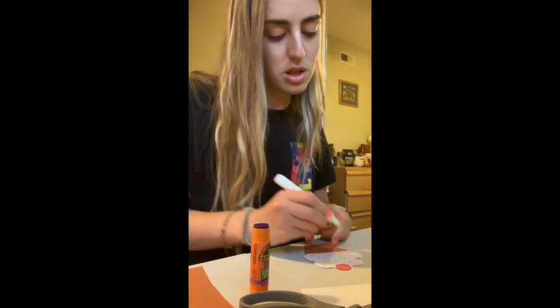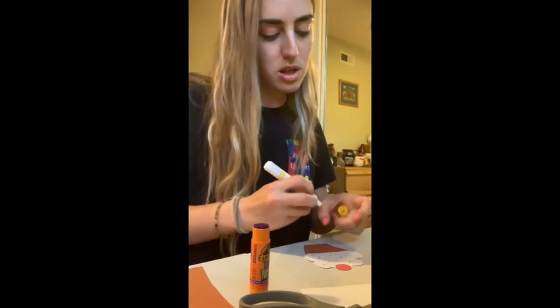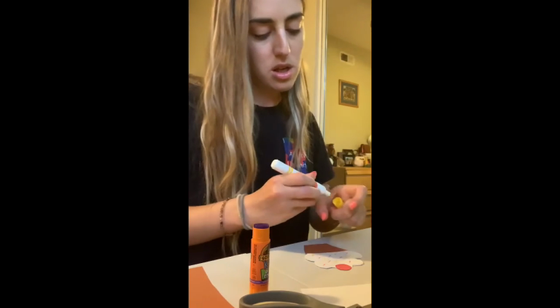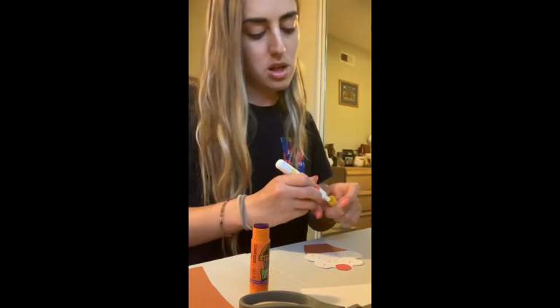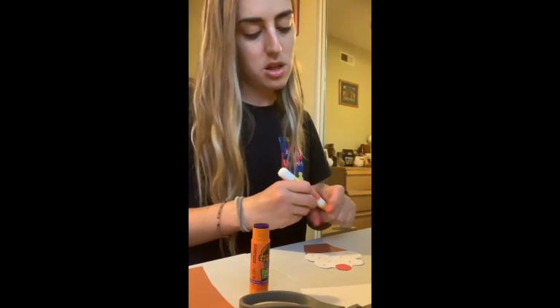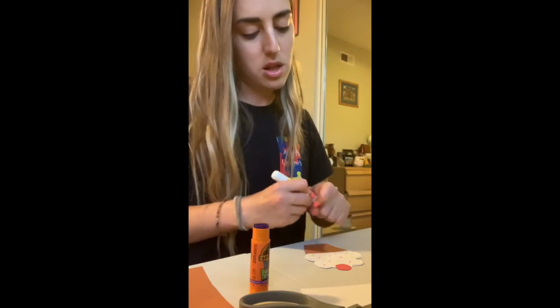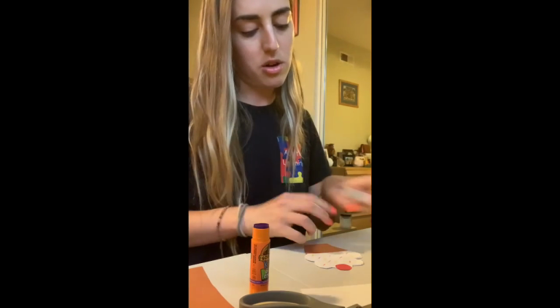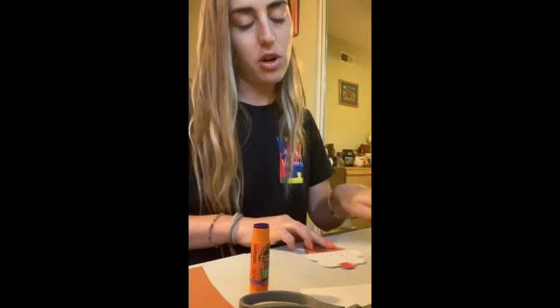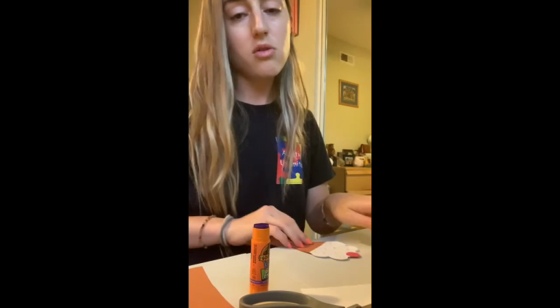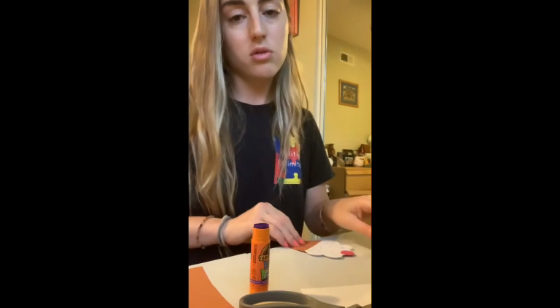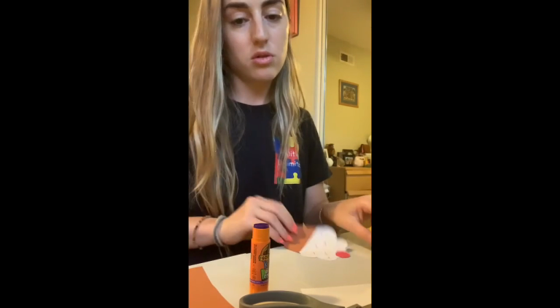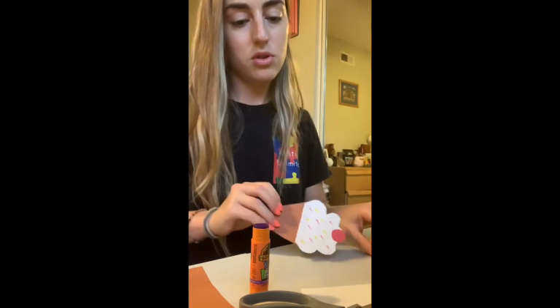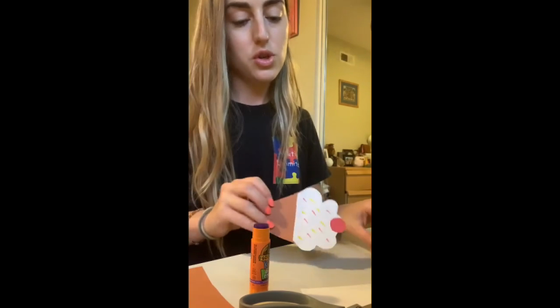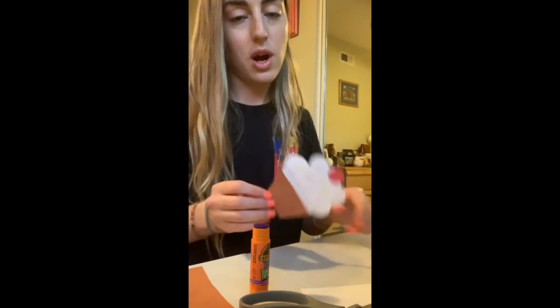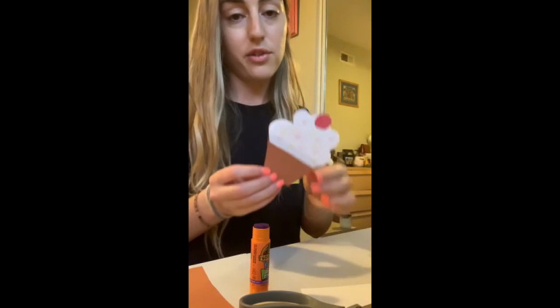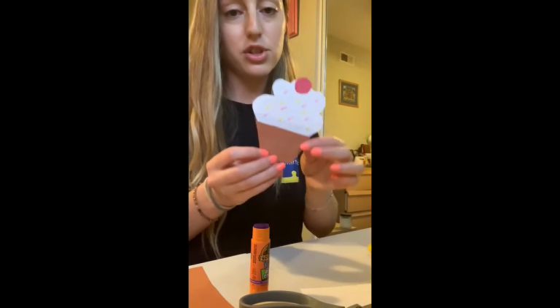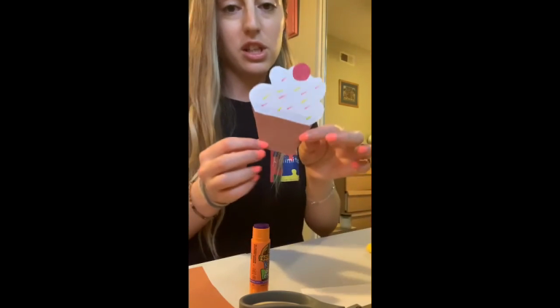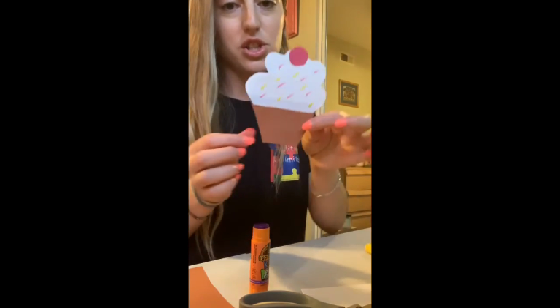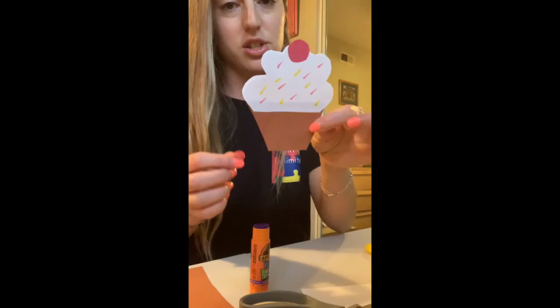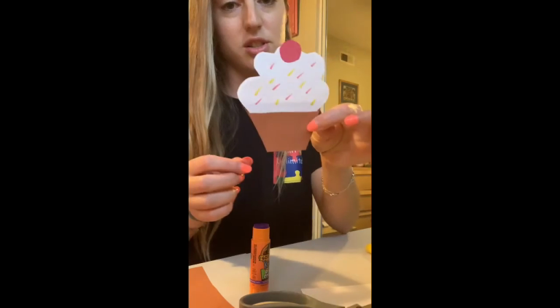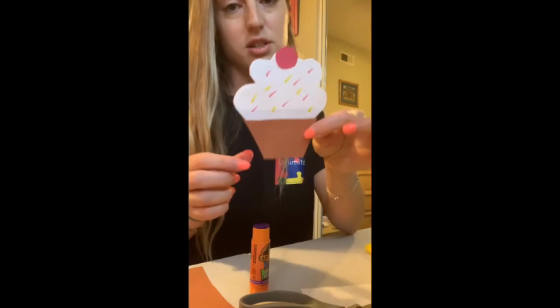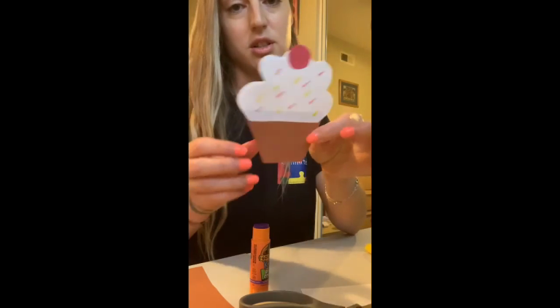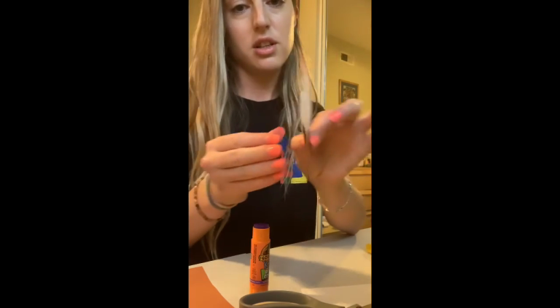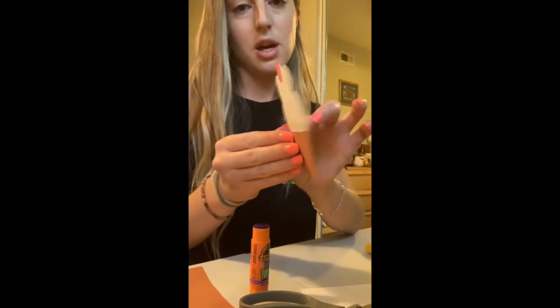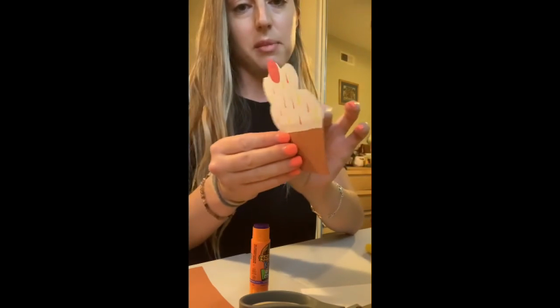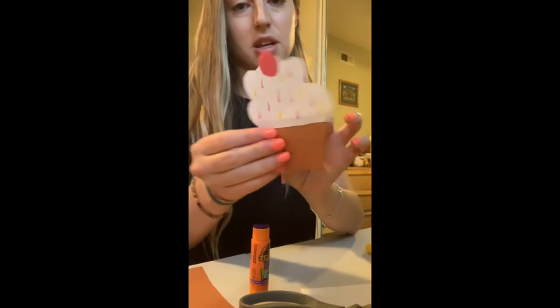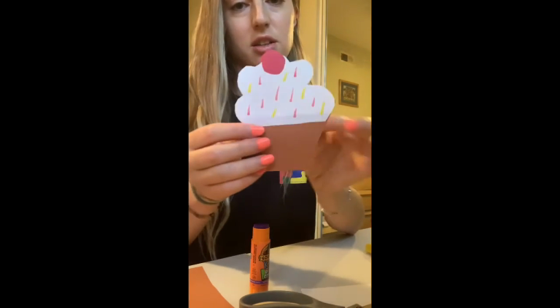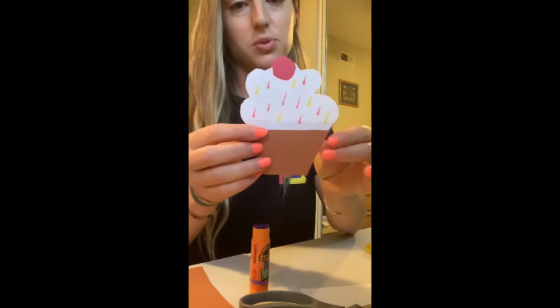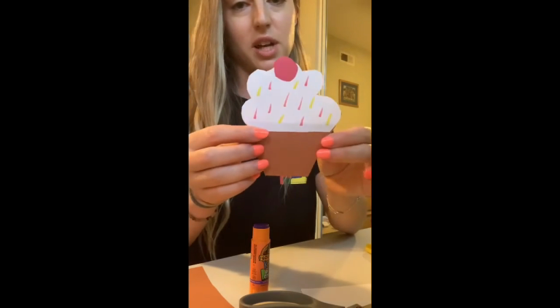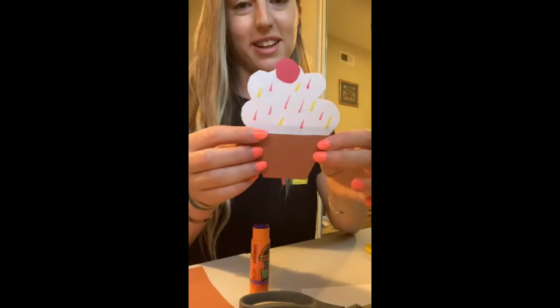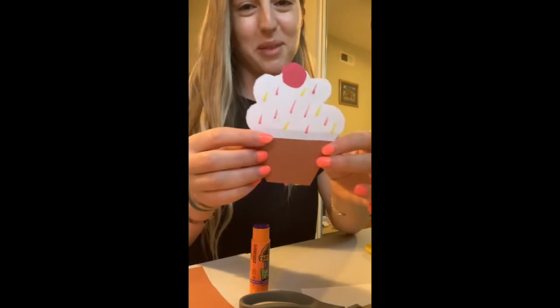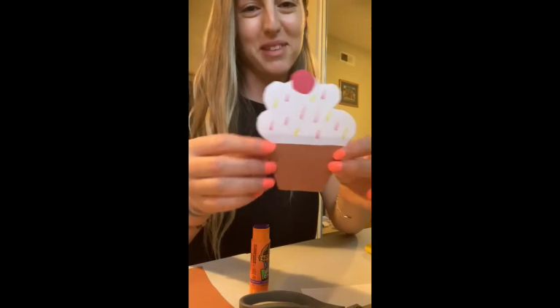And there you go — you have your delicious, yummy, two-sided cupcake. I hope you enjoyed!